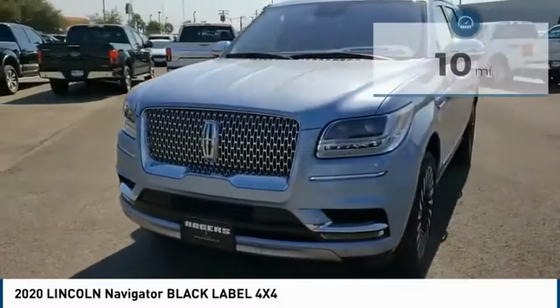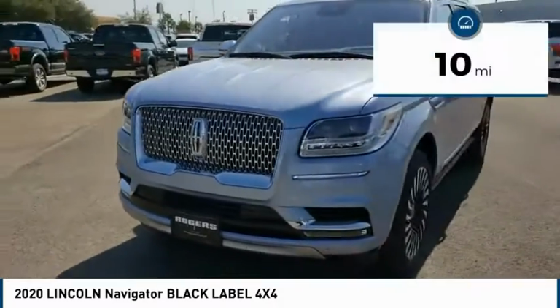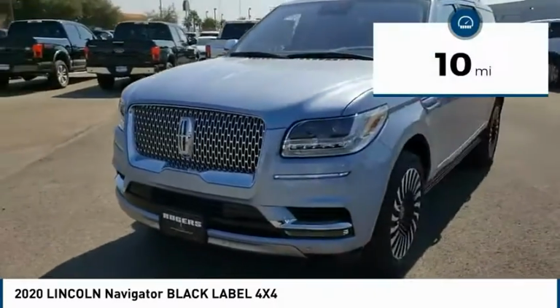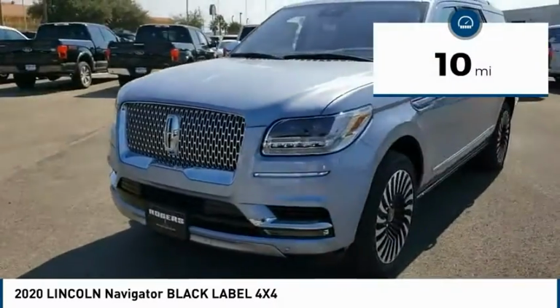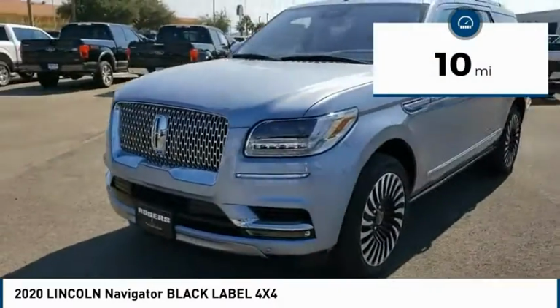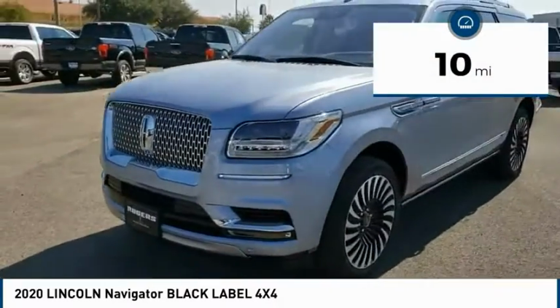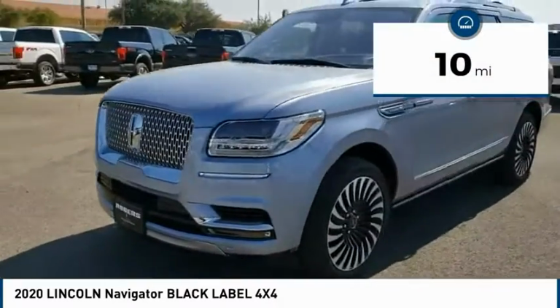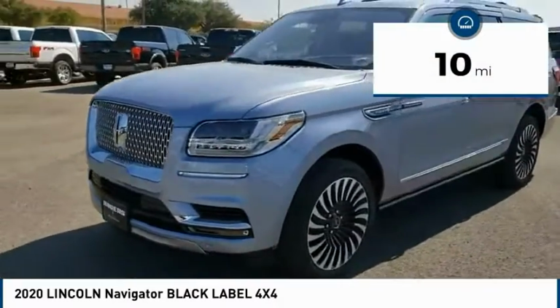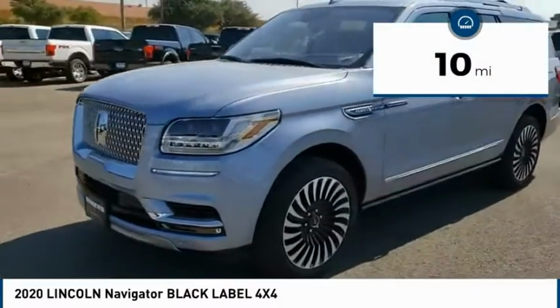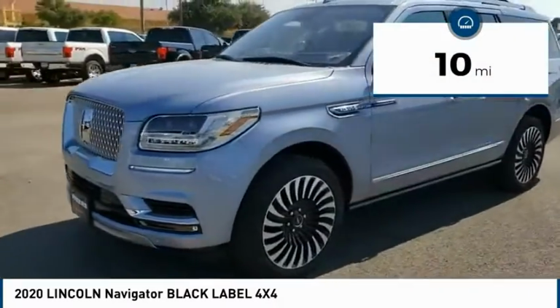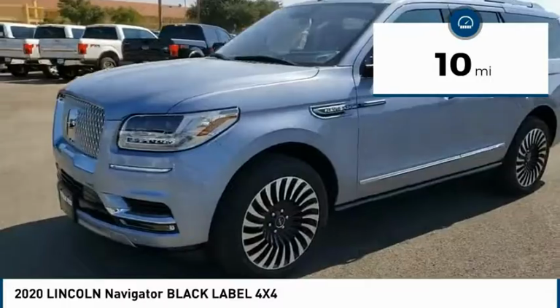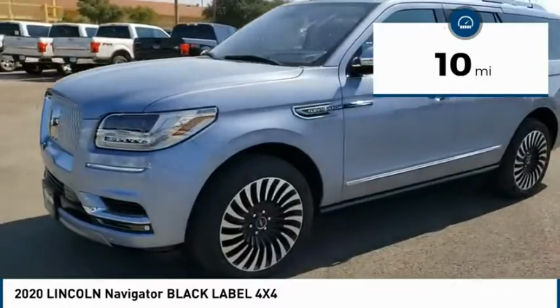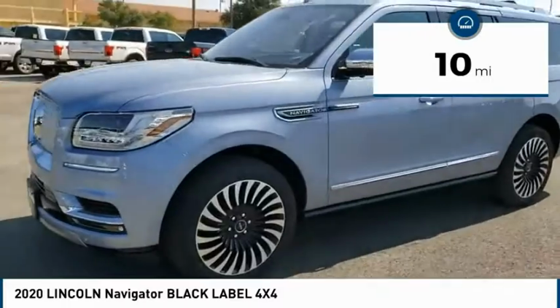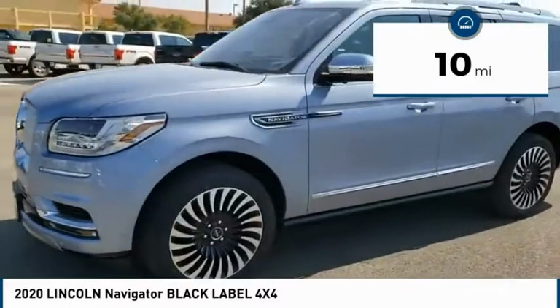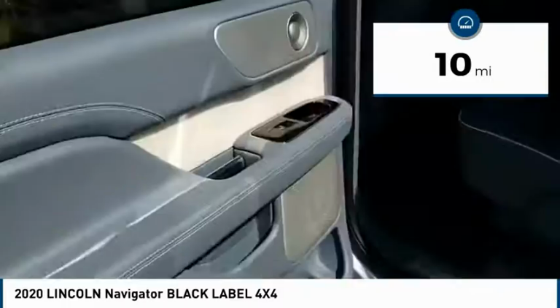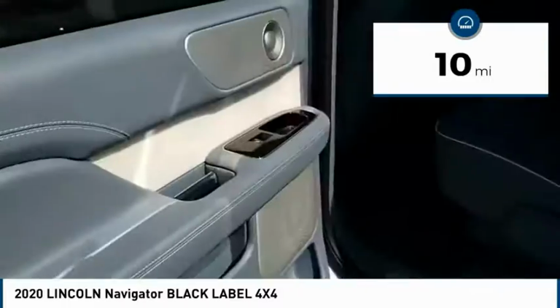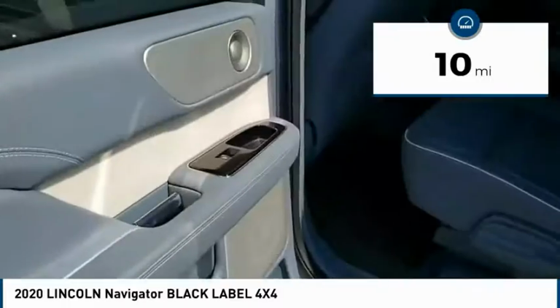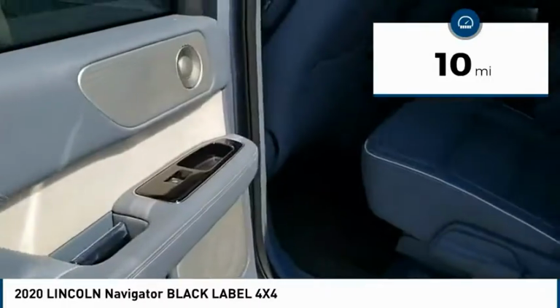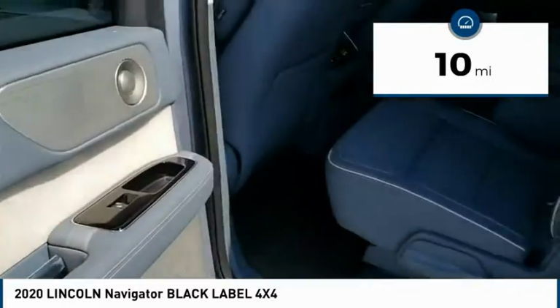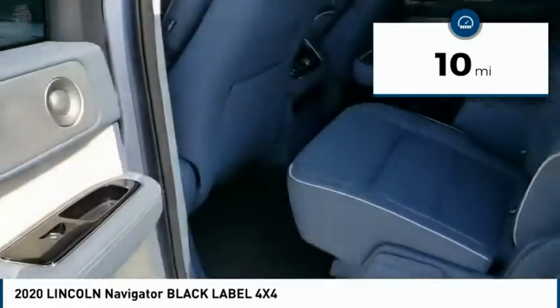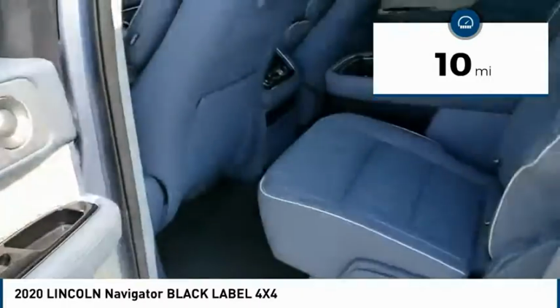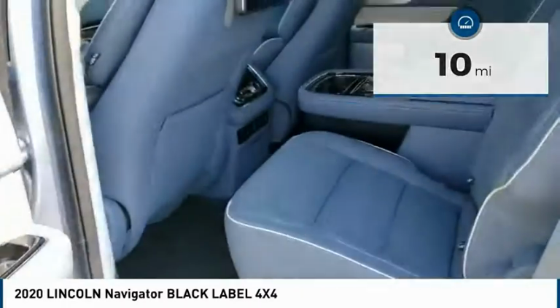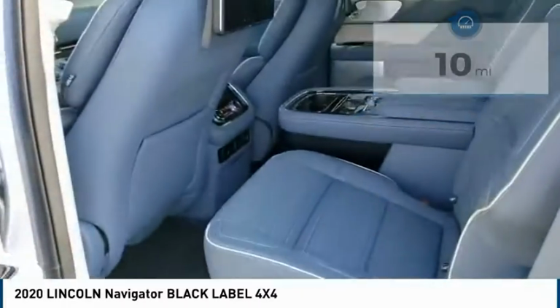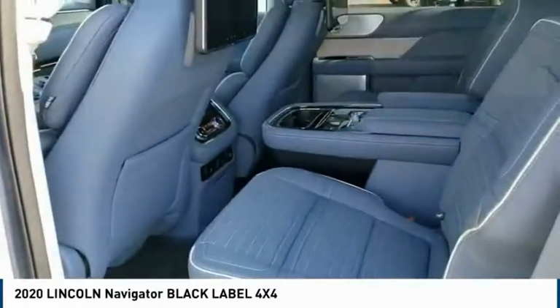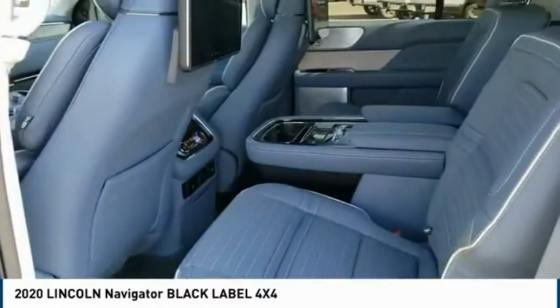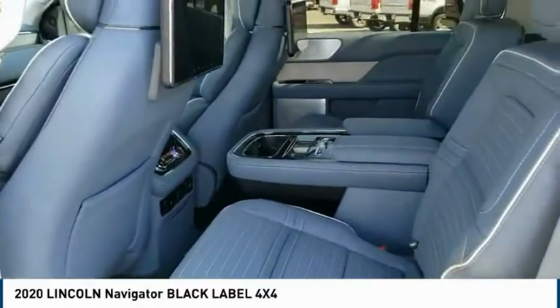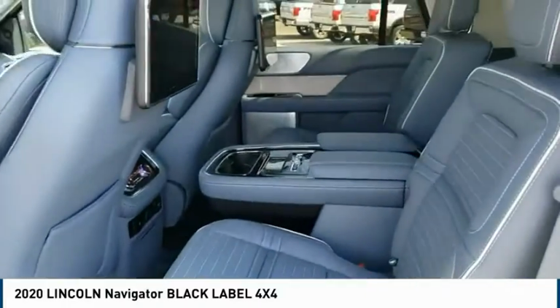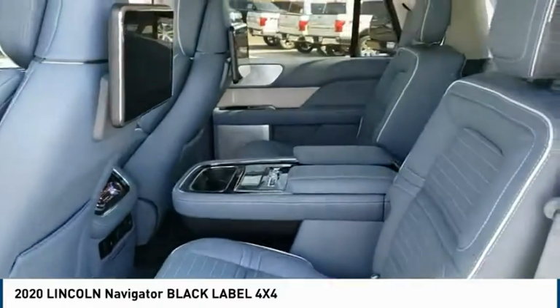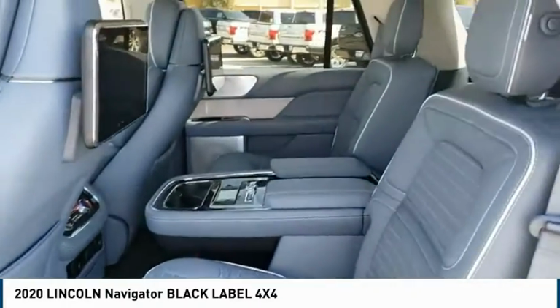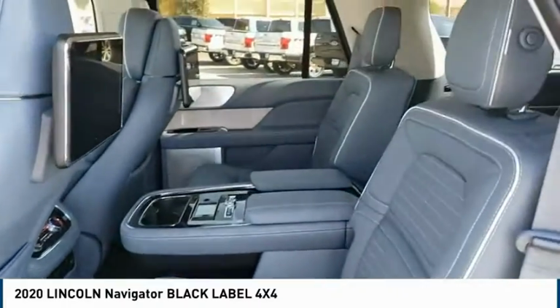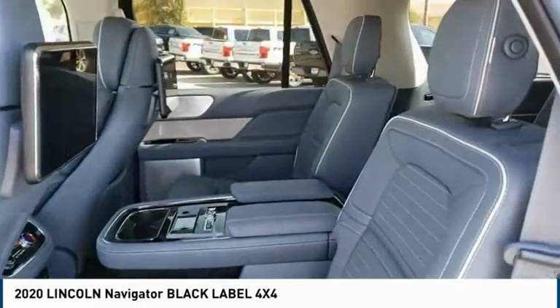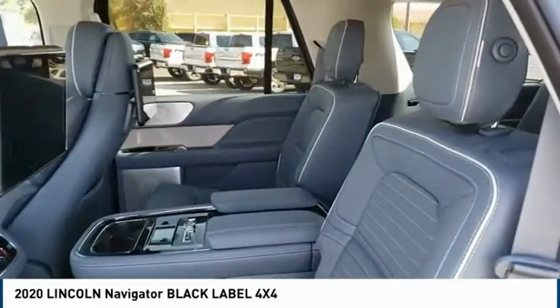This vehicle has less than 100 miles. This beauty will even make your house keys jealous. Drive it today.